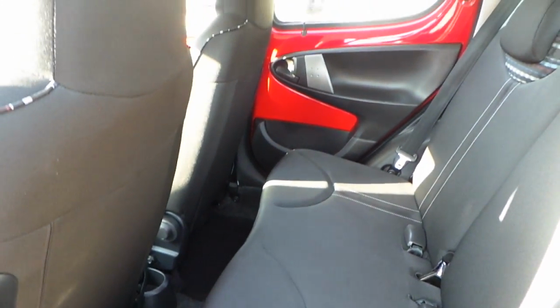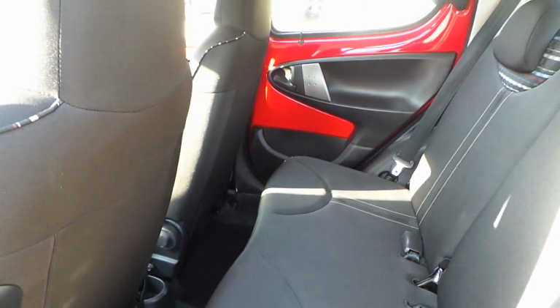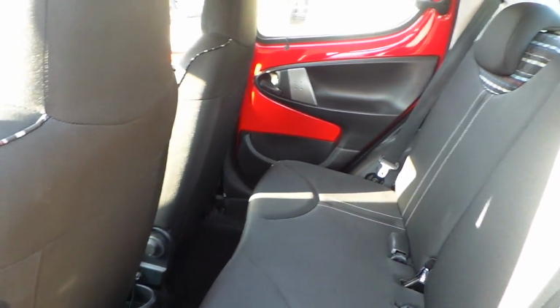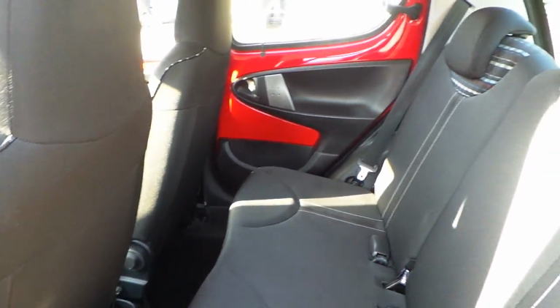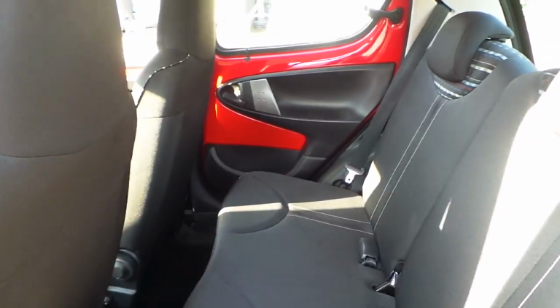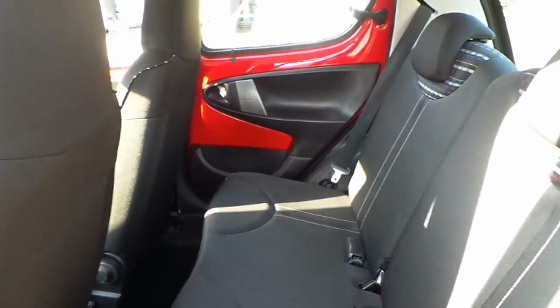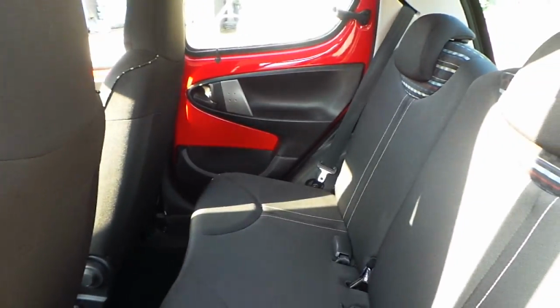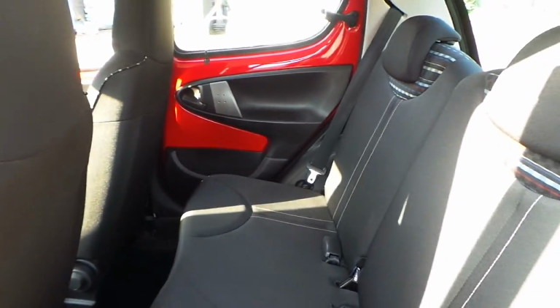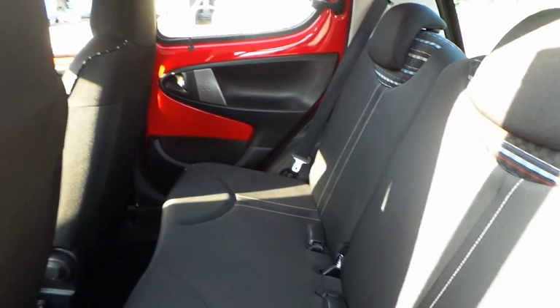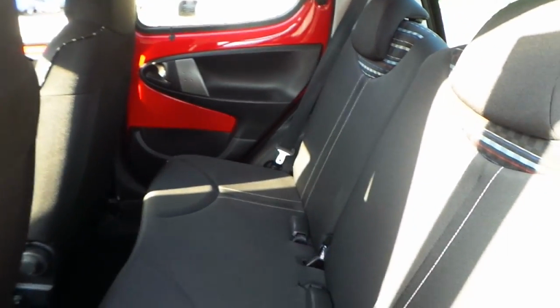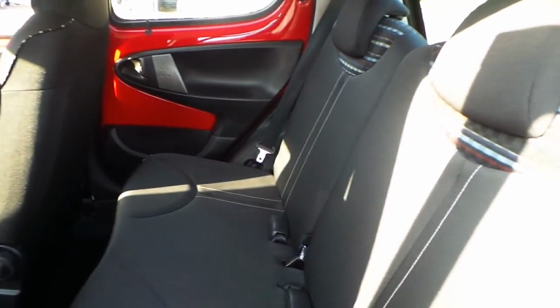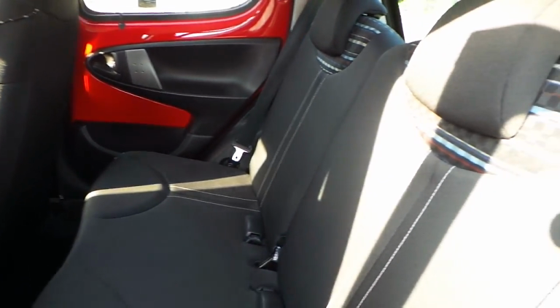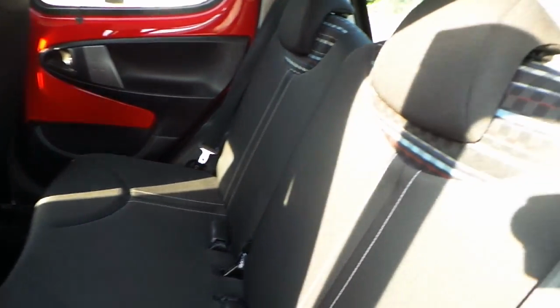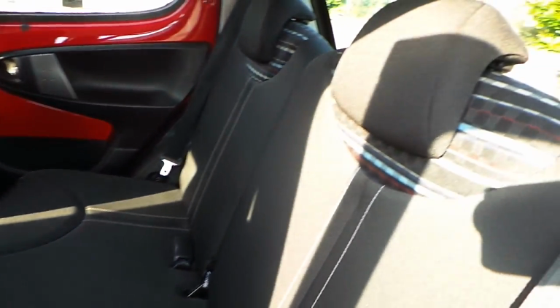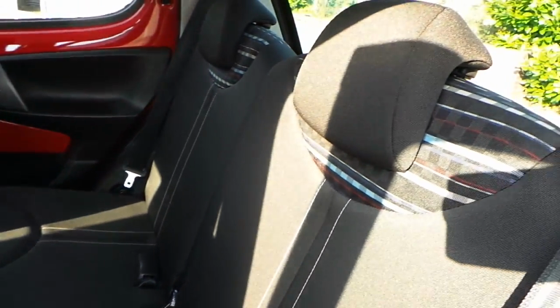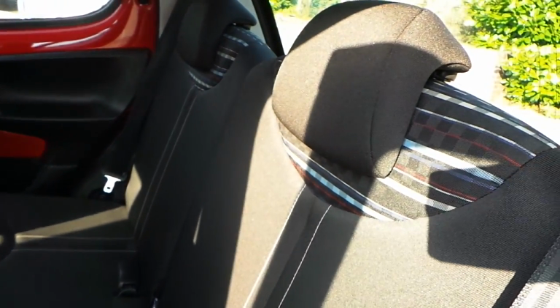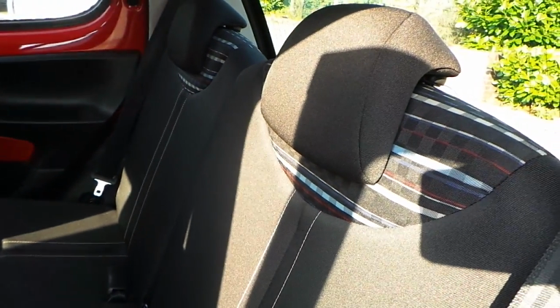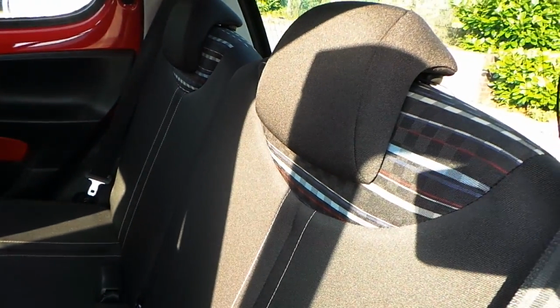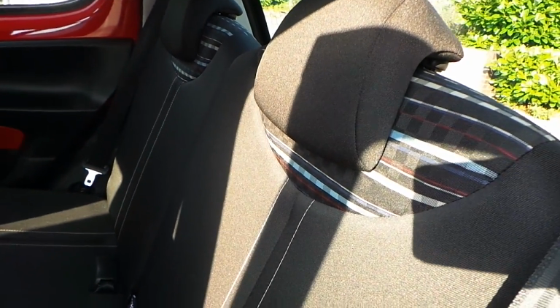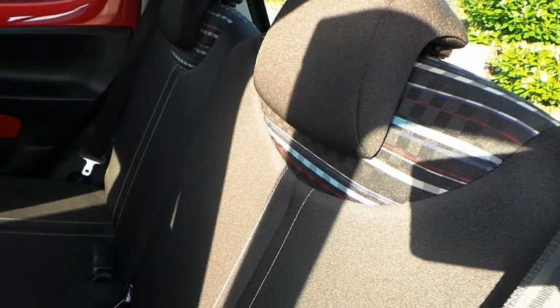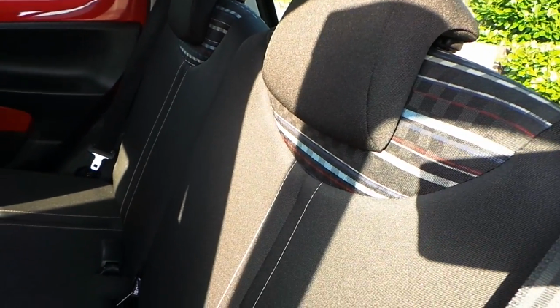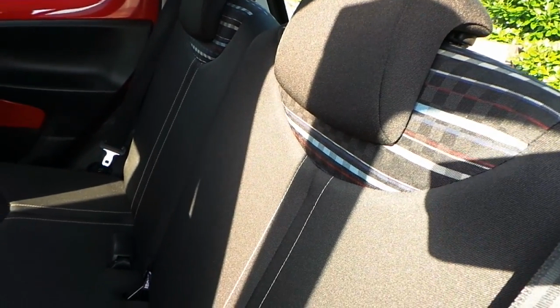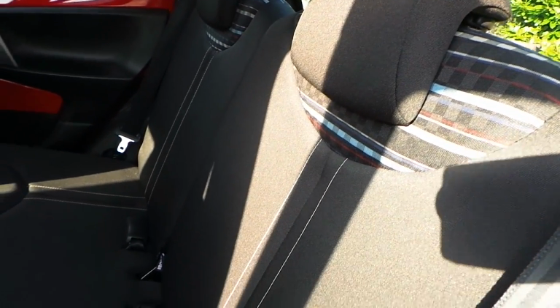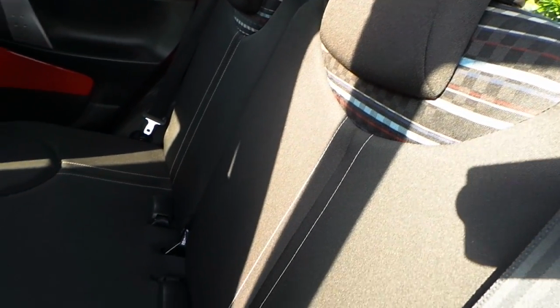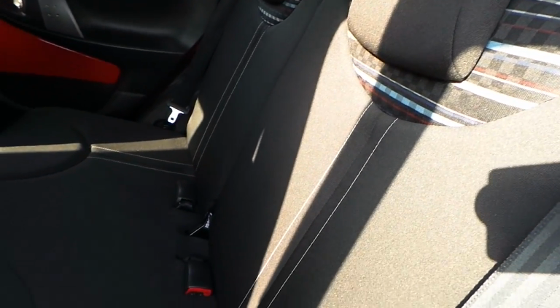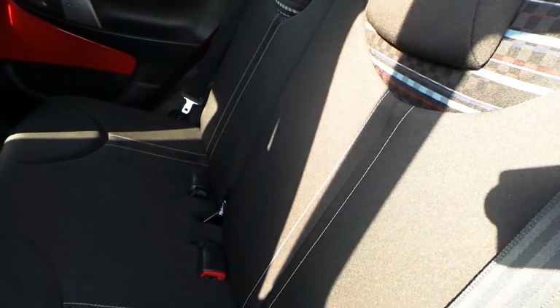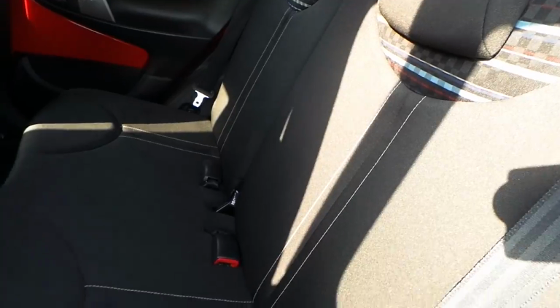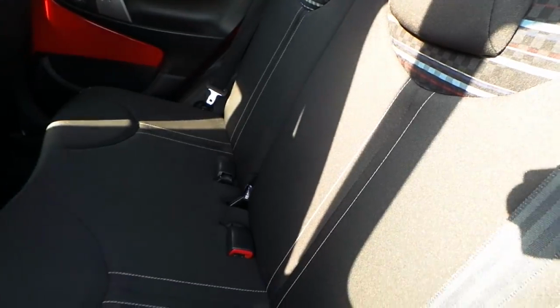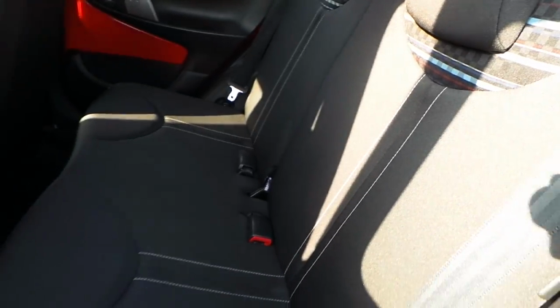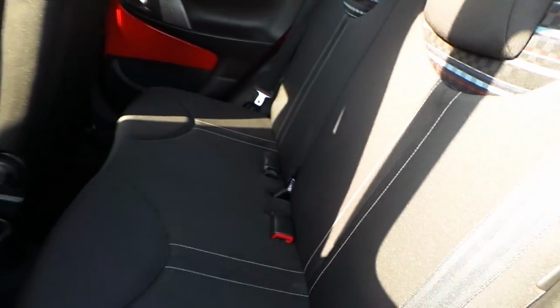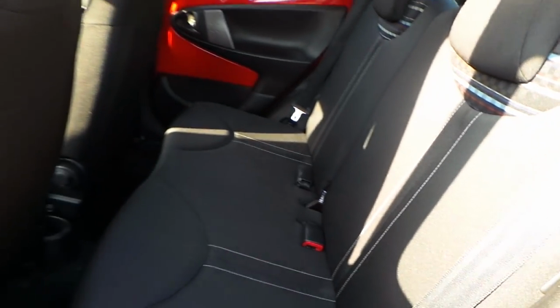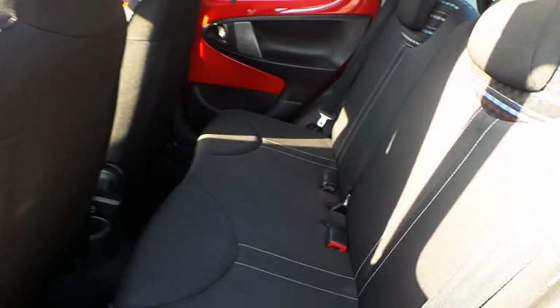The interior is finished in black cloth, with seating for four.